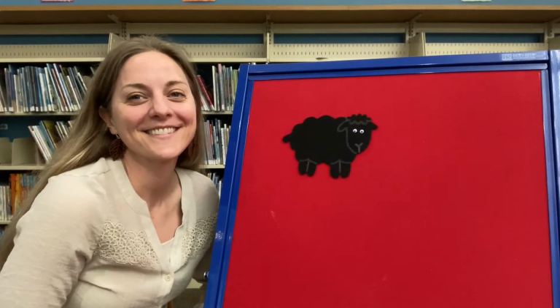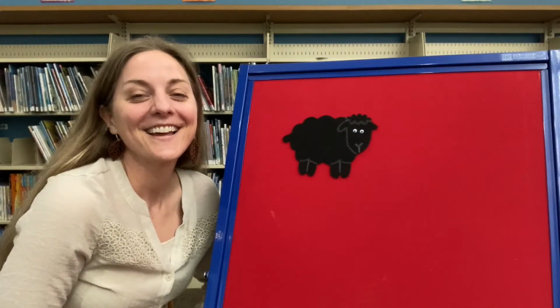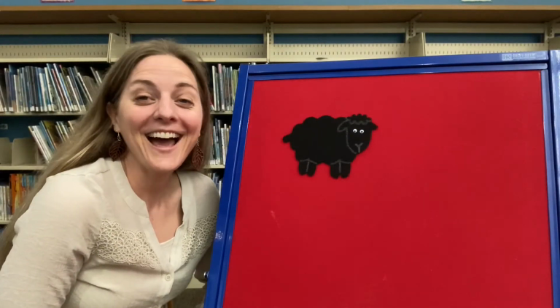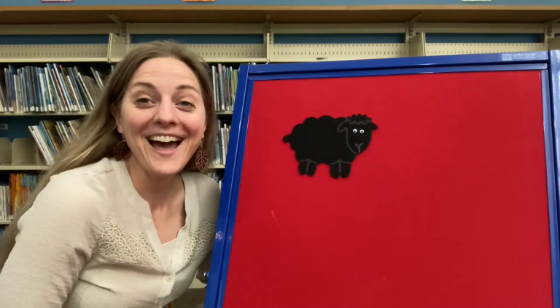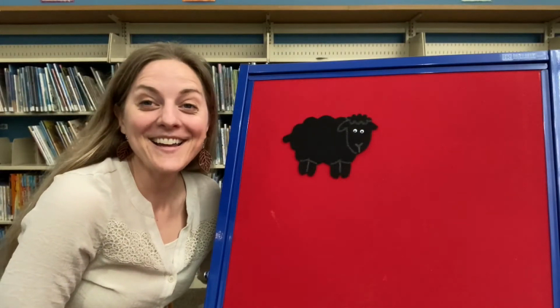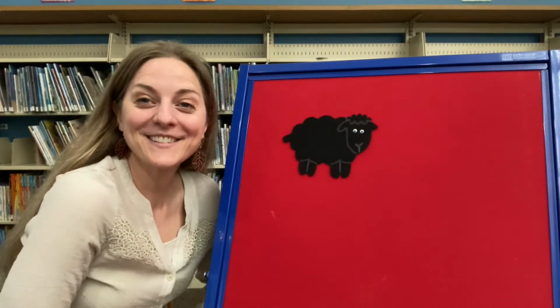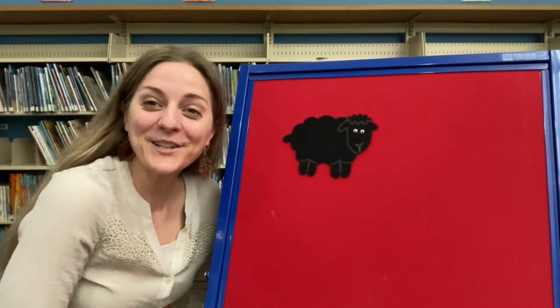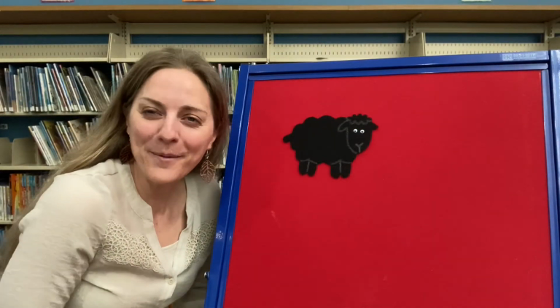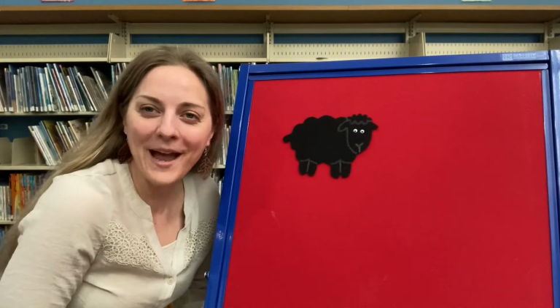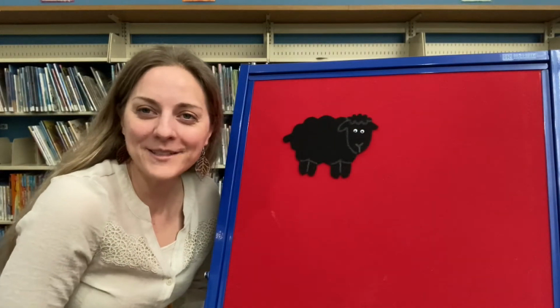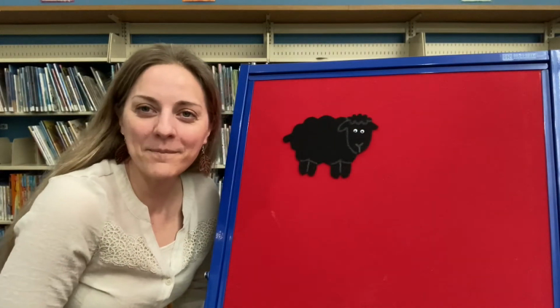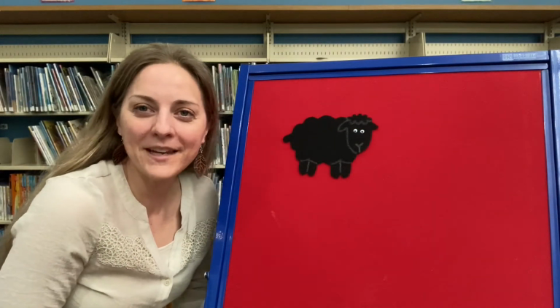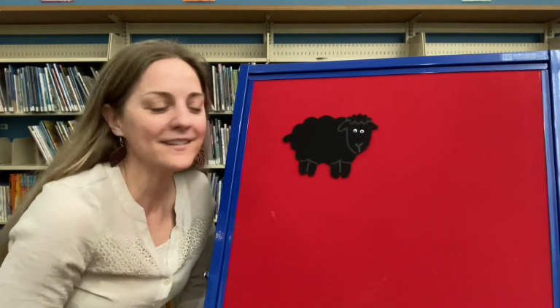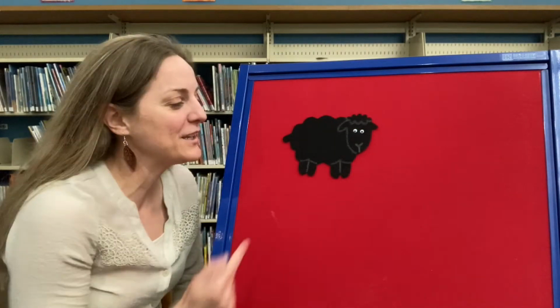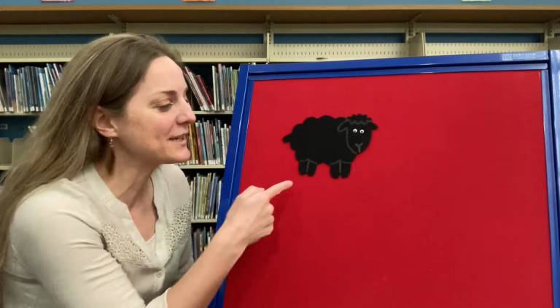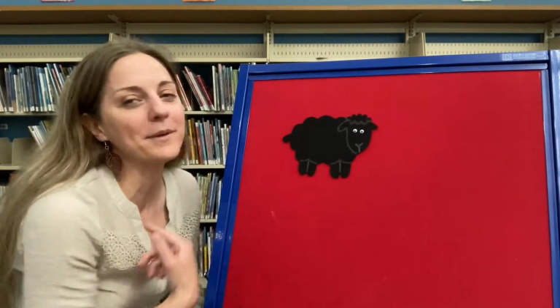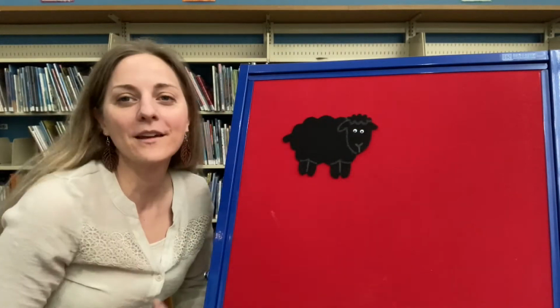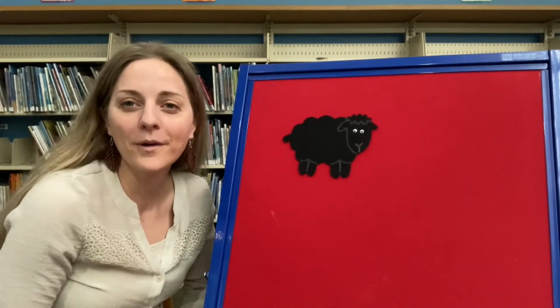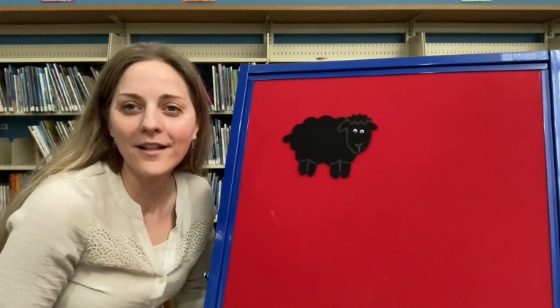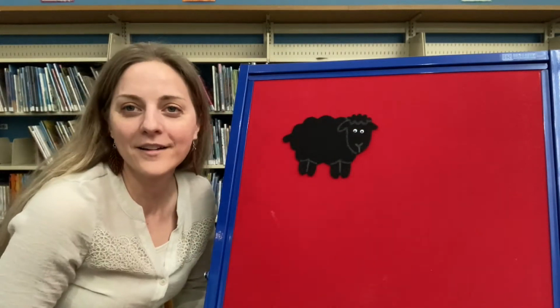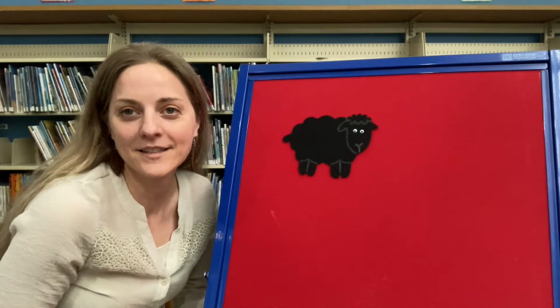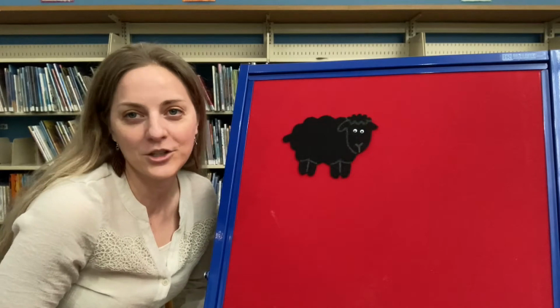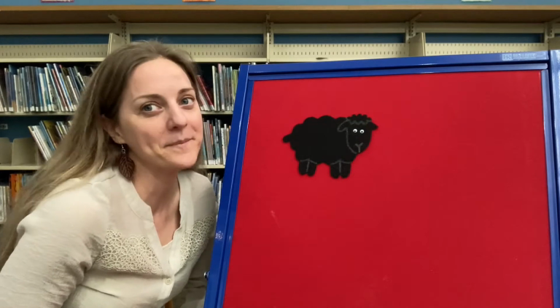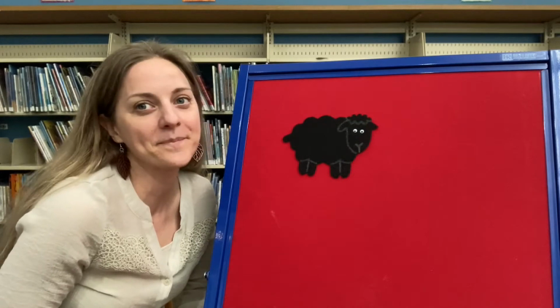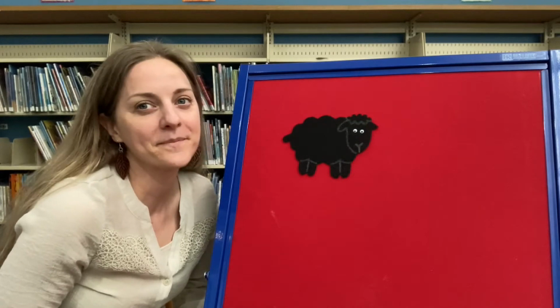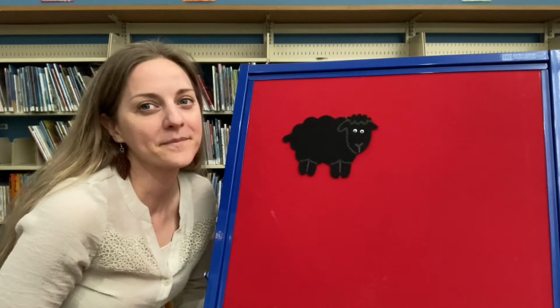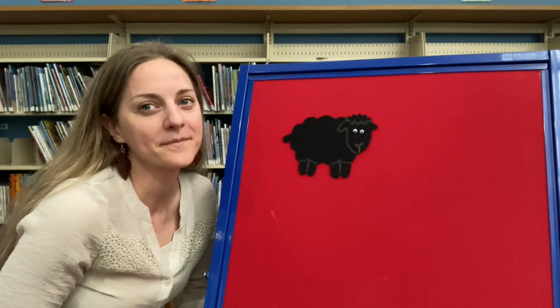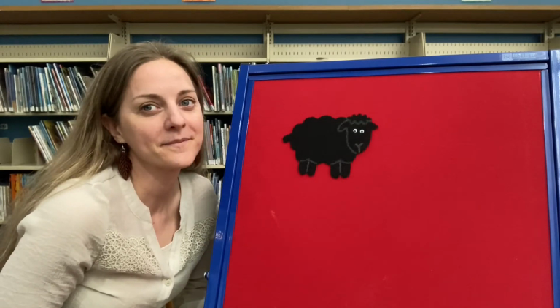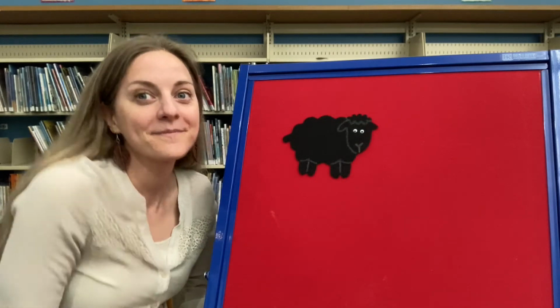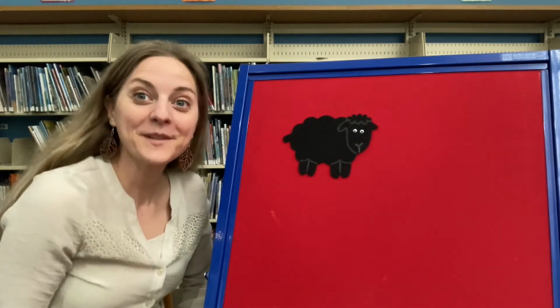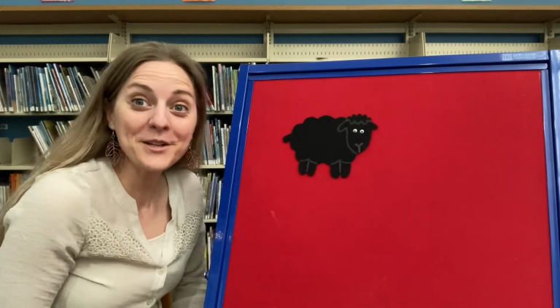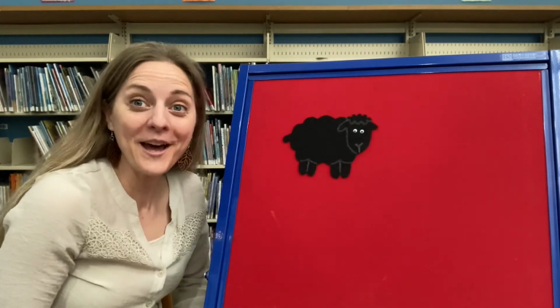Hi guys! Can you help me out with something? Can you tell me what color is this sheep? Black! Good job!